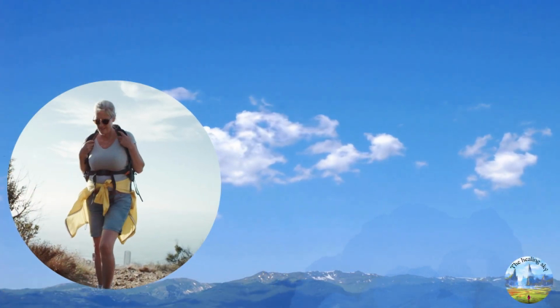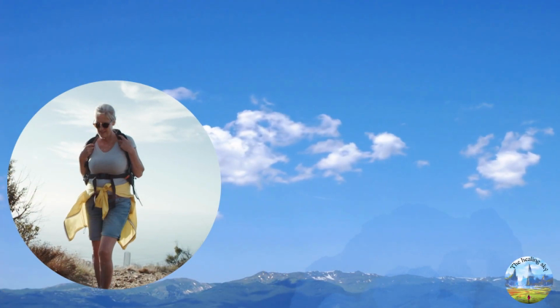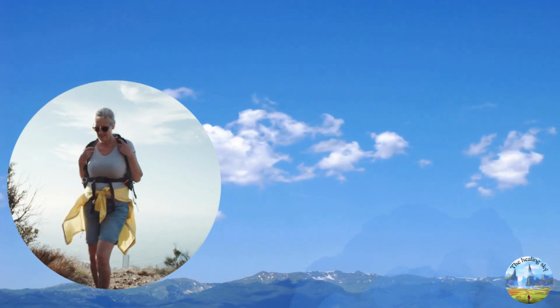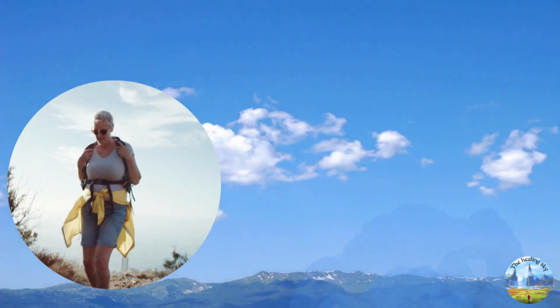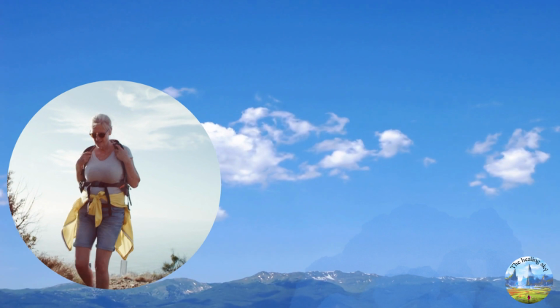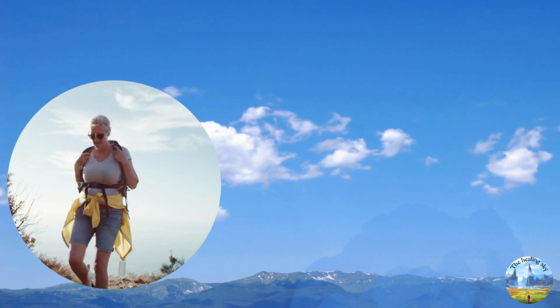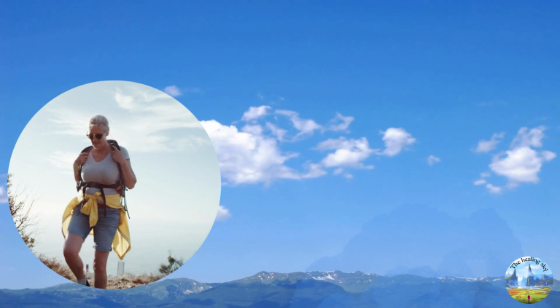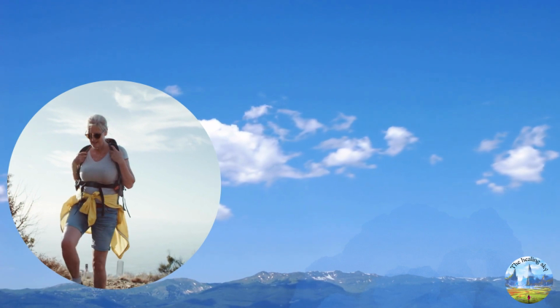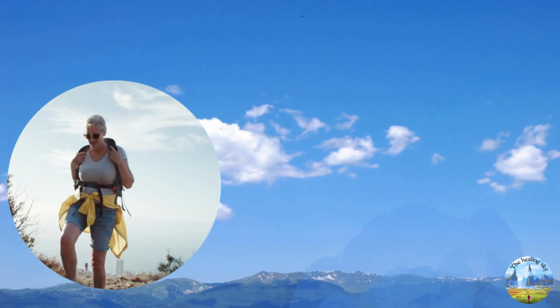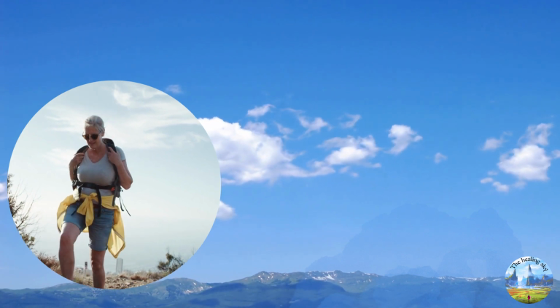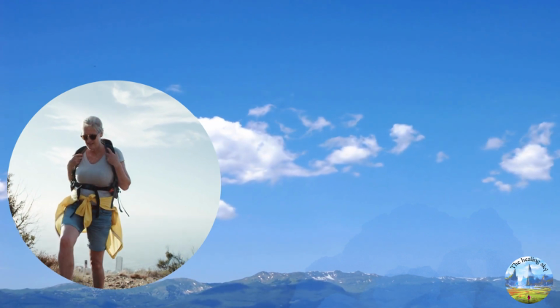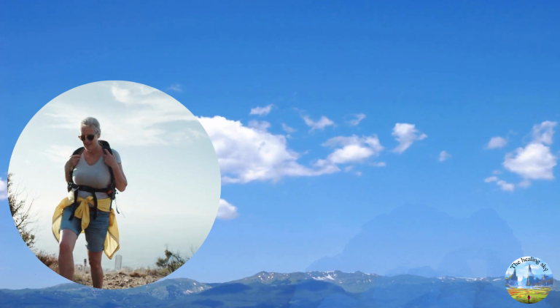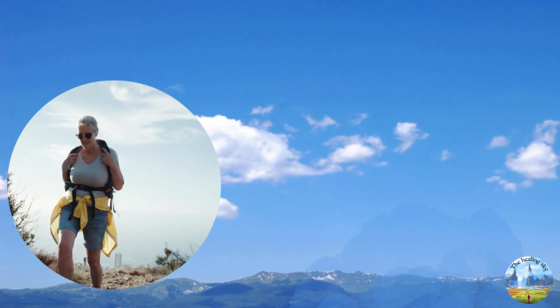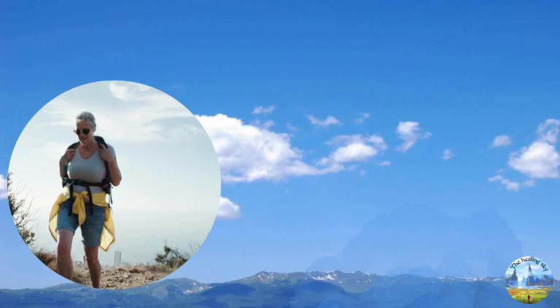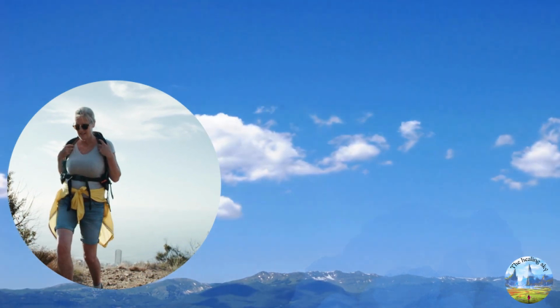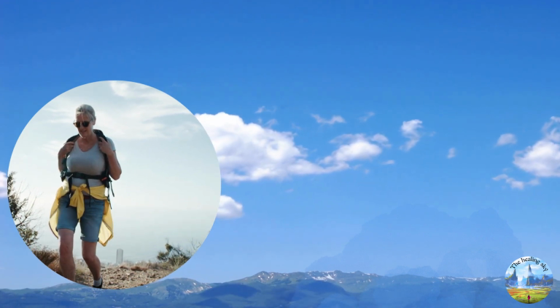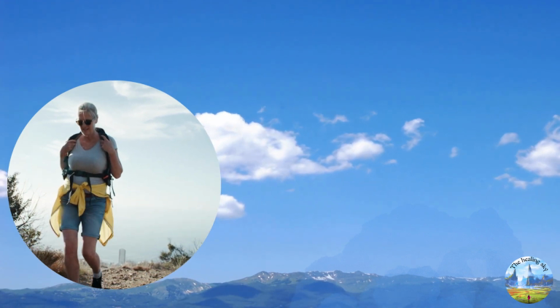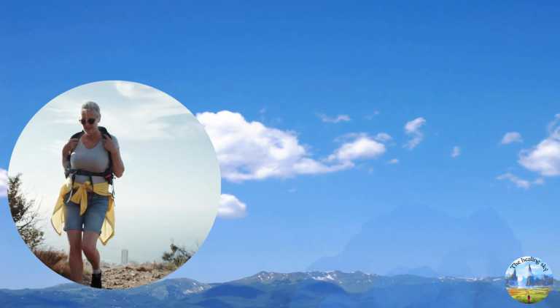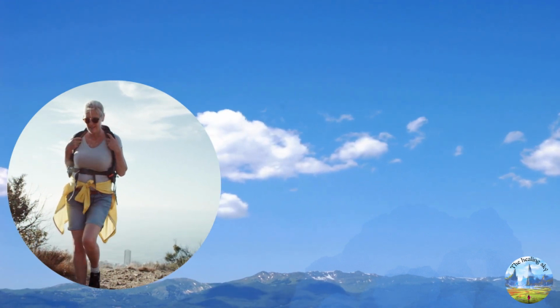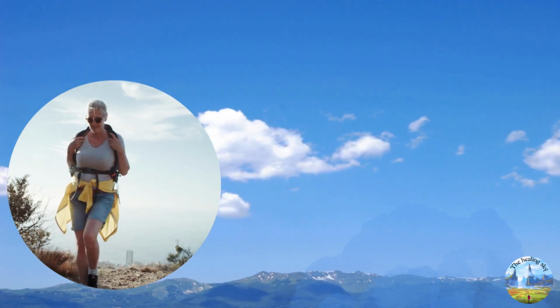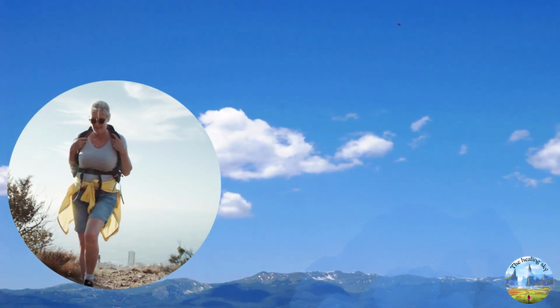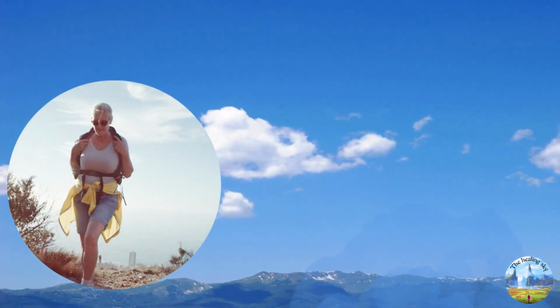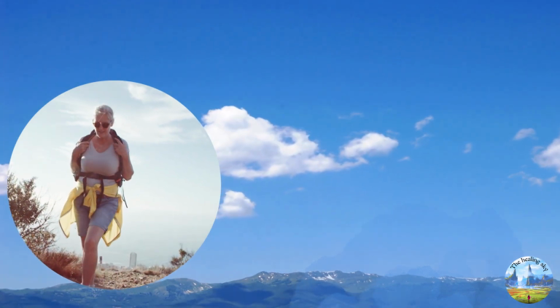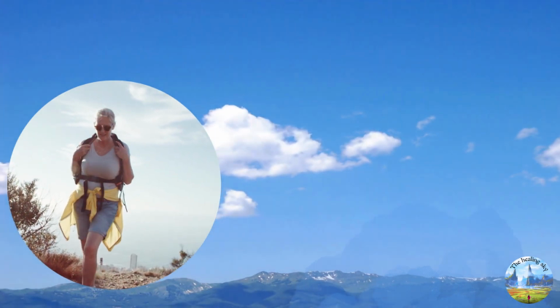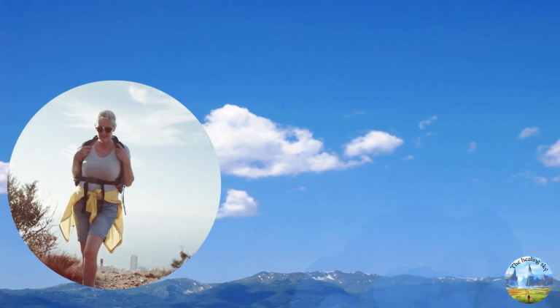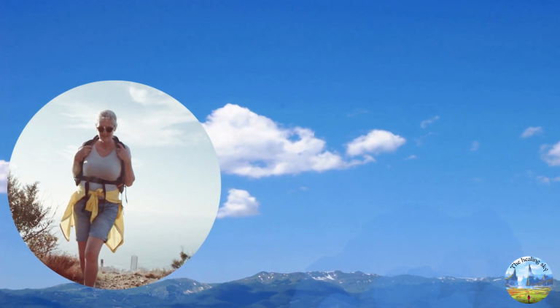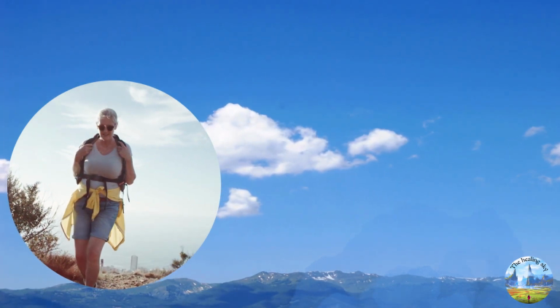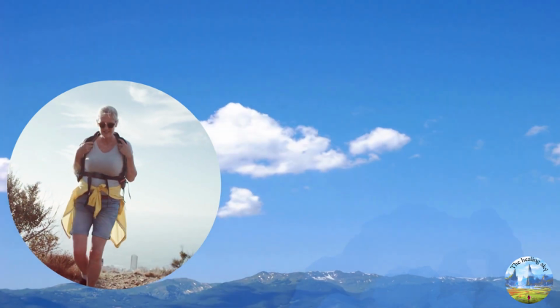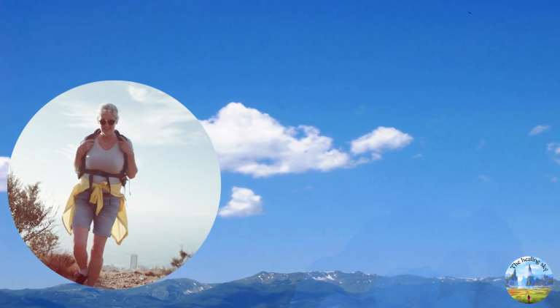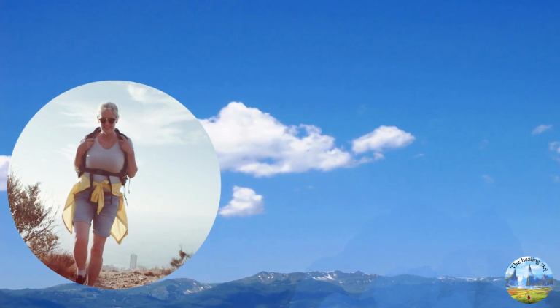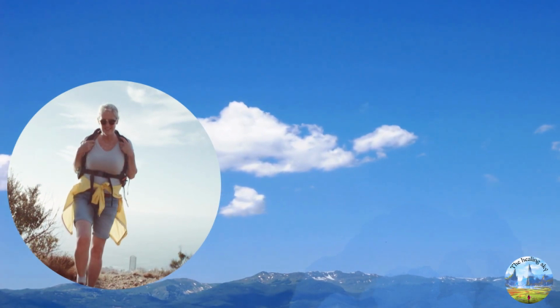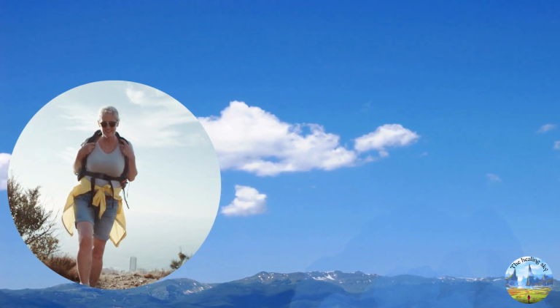Do you want to recover quickly? Or do you want to have good knees until you are 180? If yes, please join us.